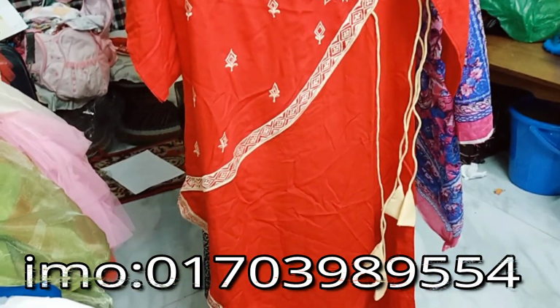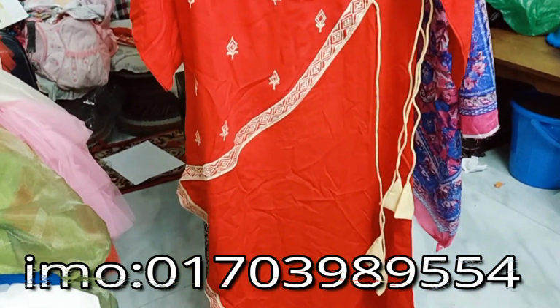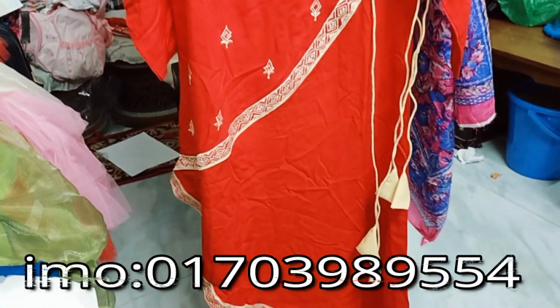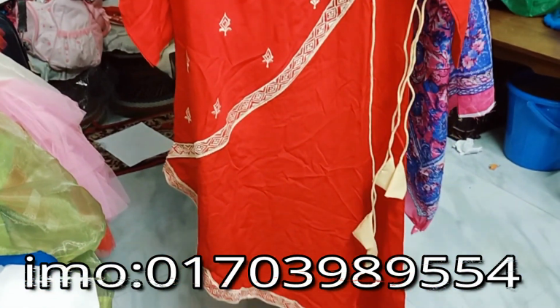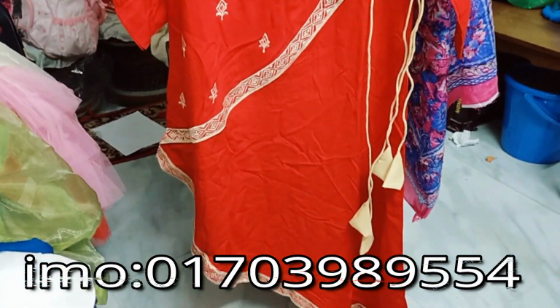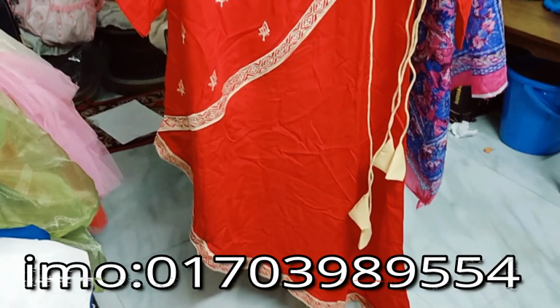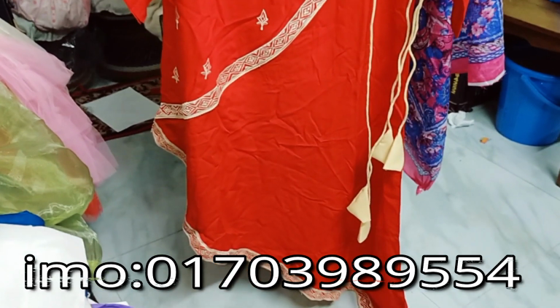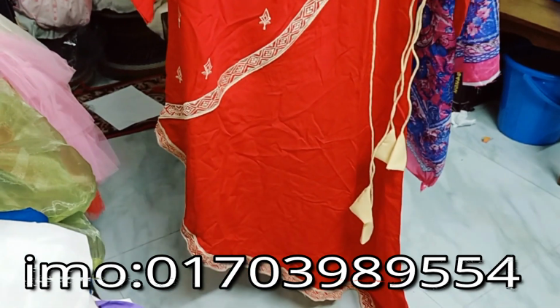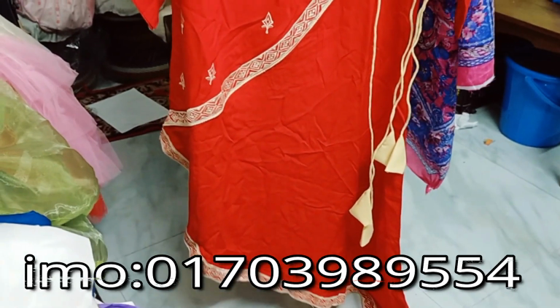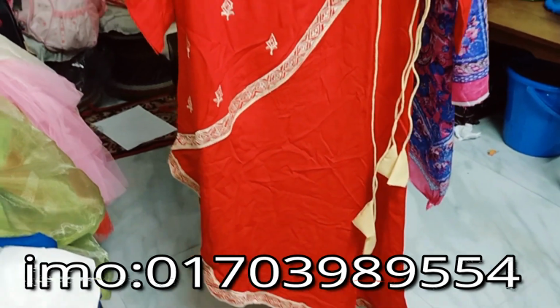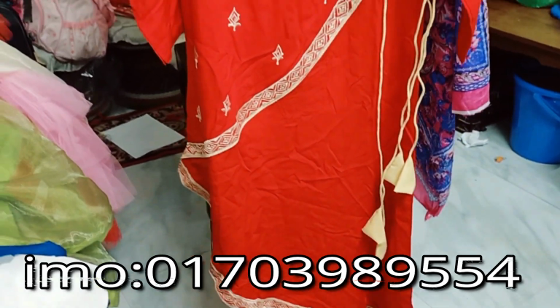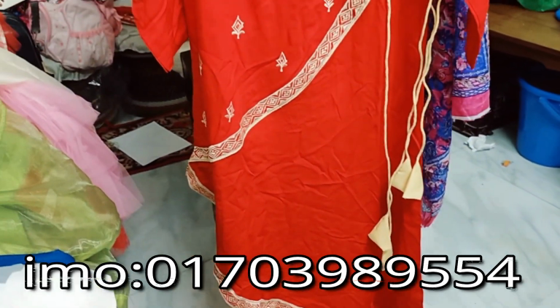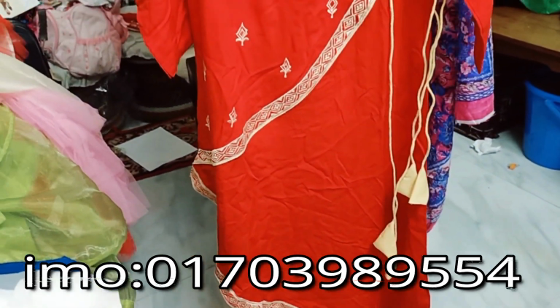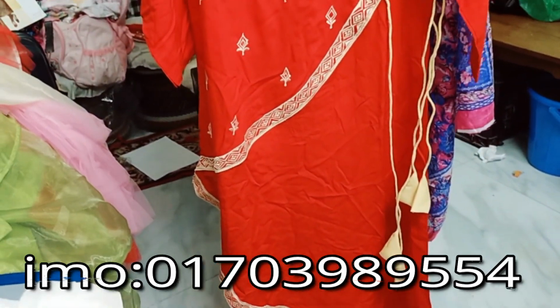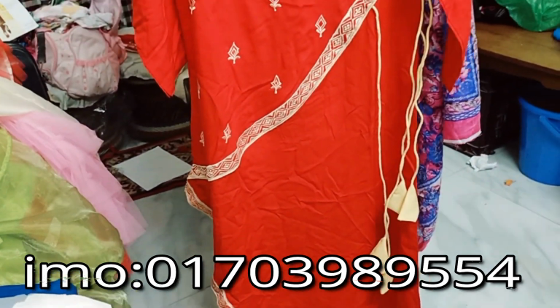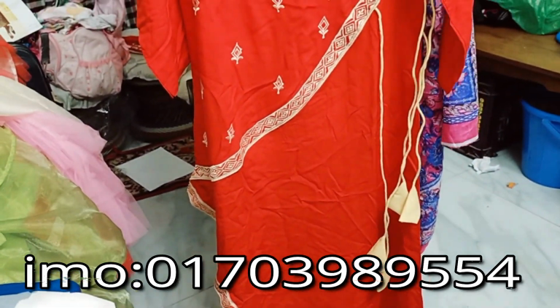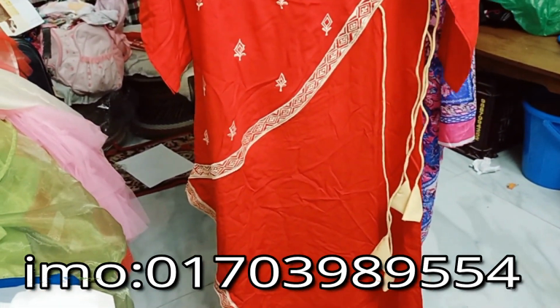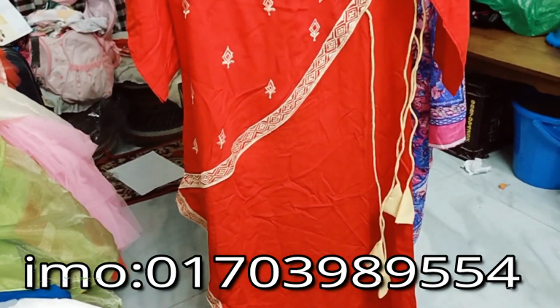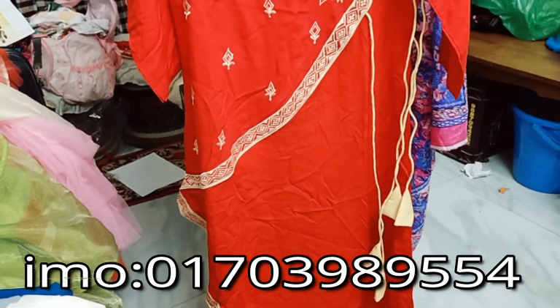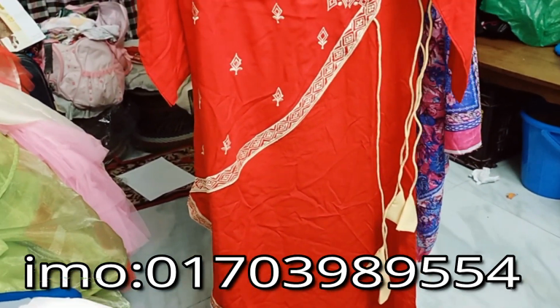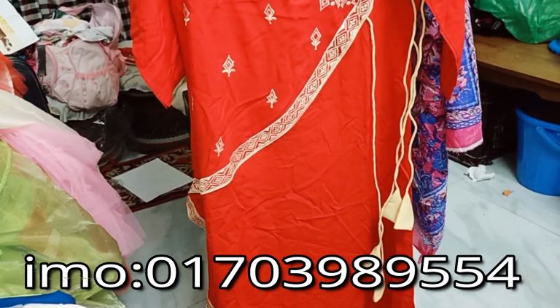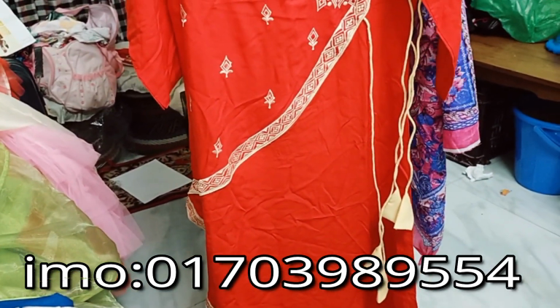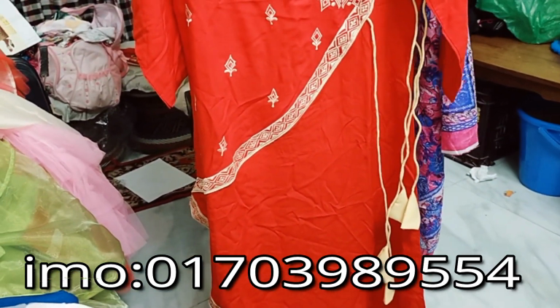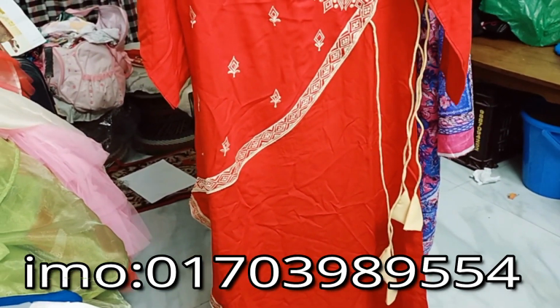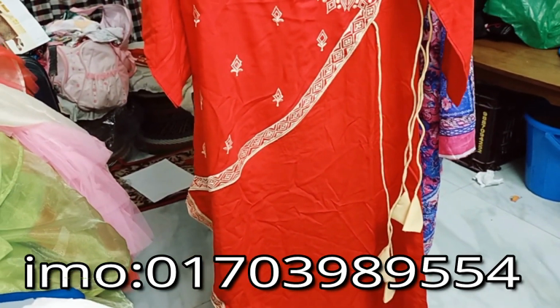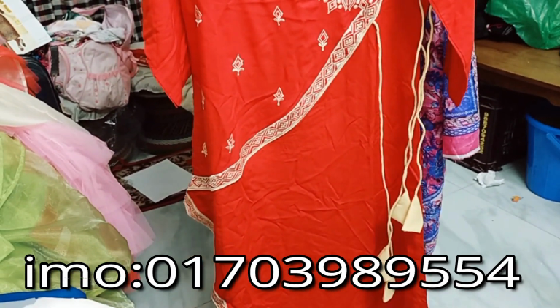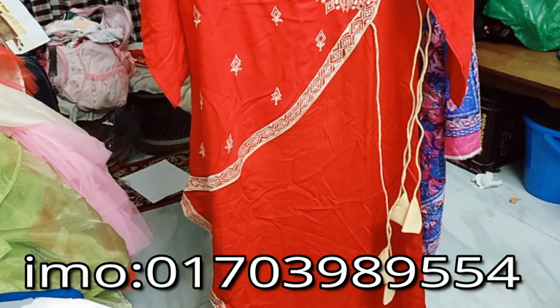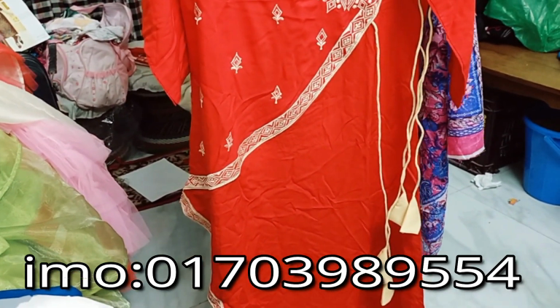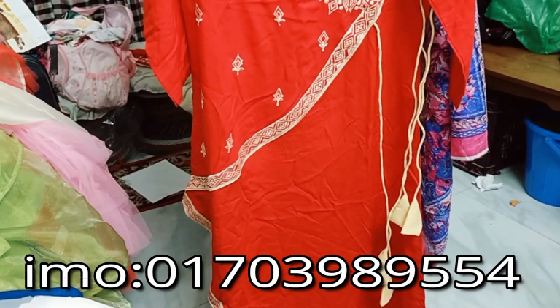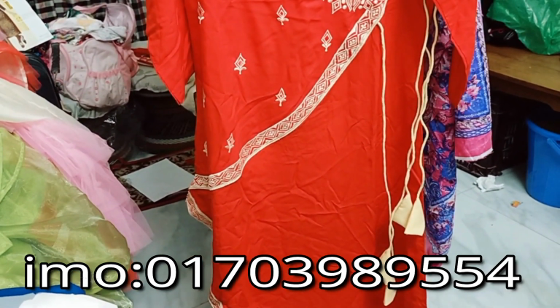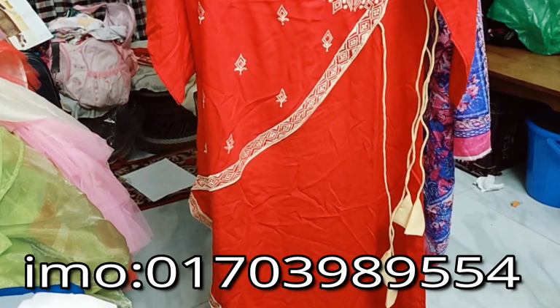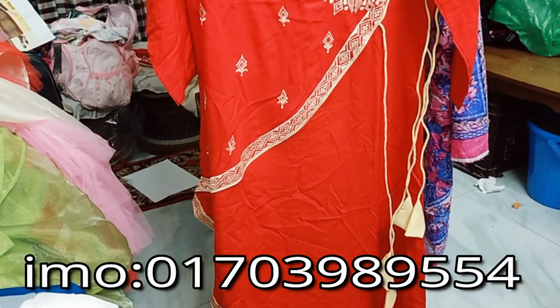This is a 3-piece collection of the 4-piece collection. It is called RN Fashion Paste.